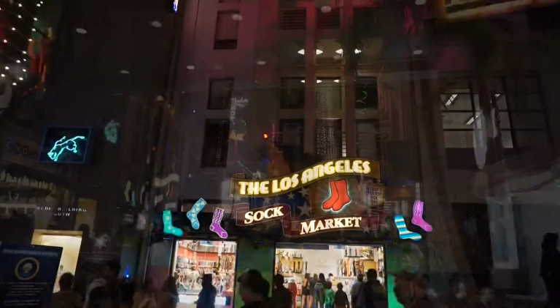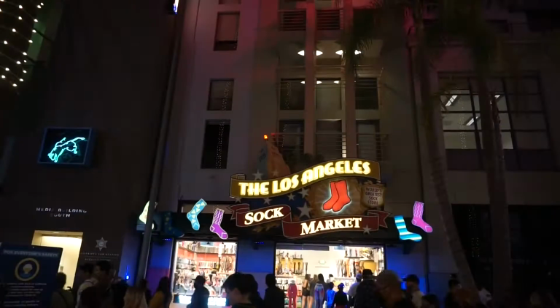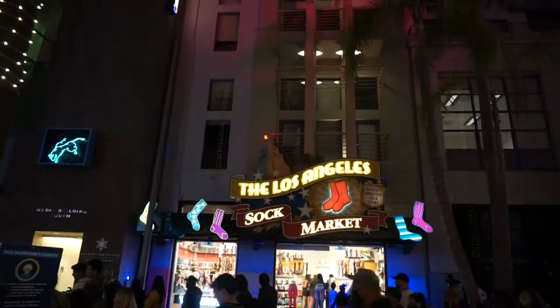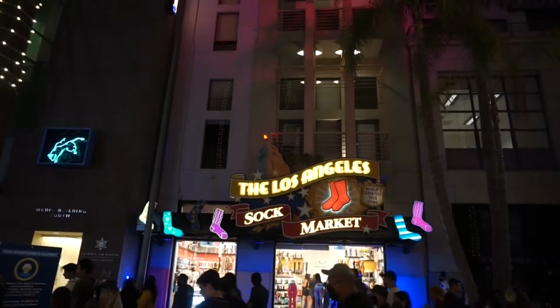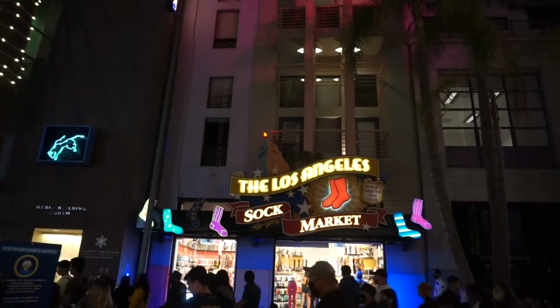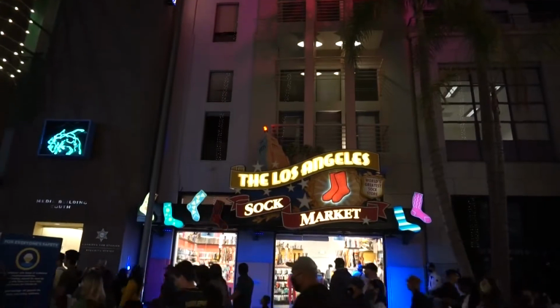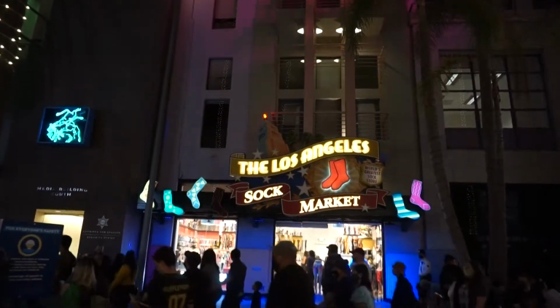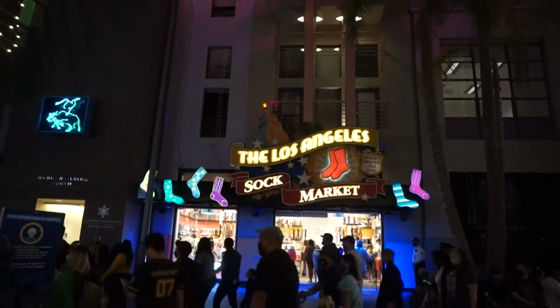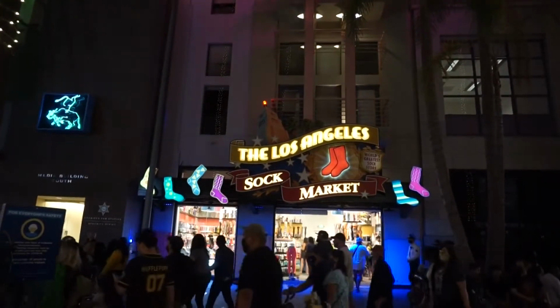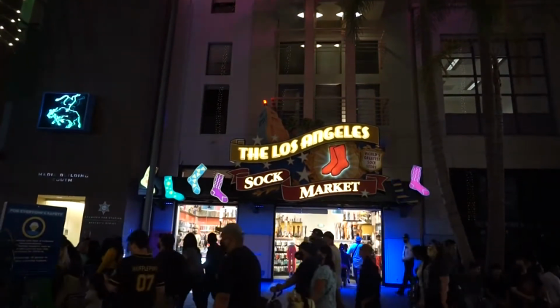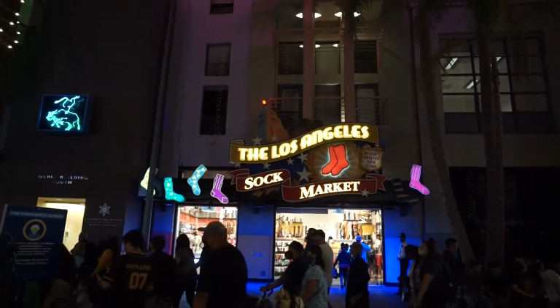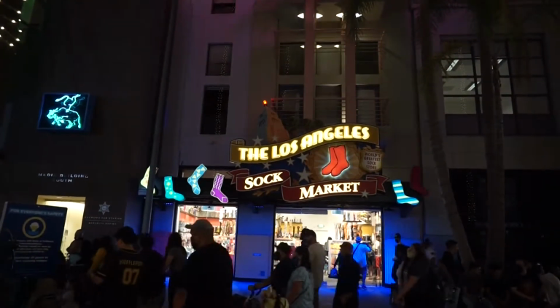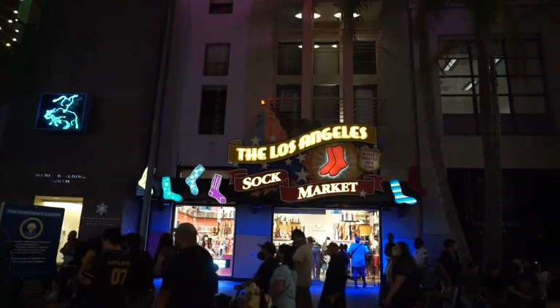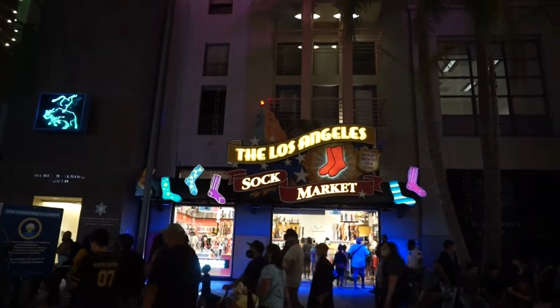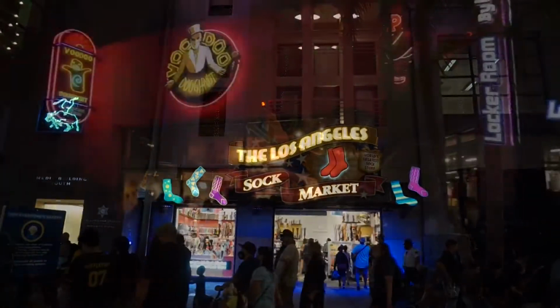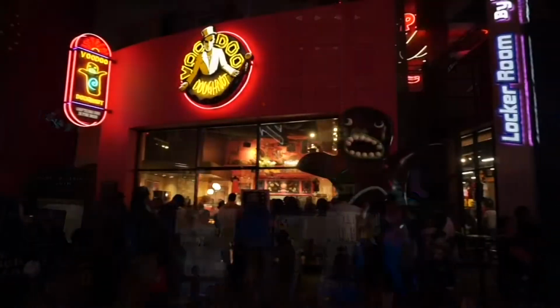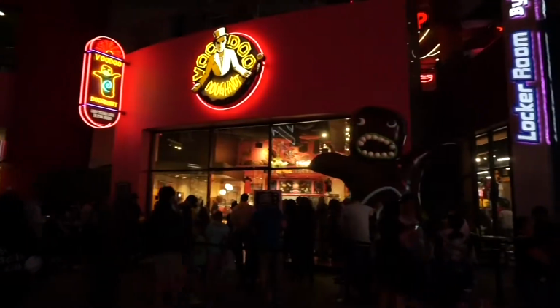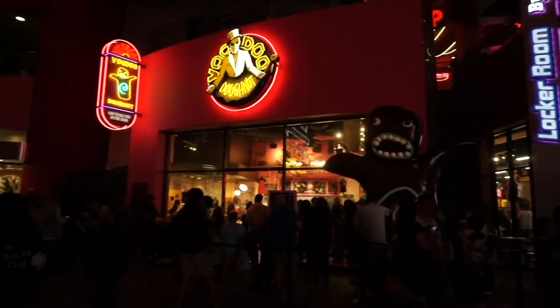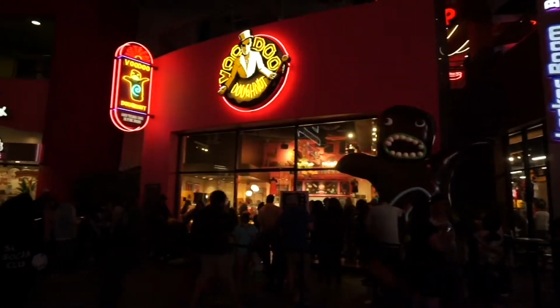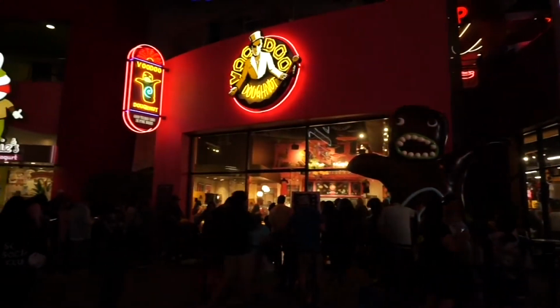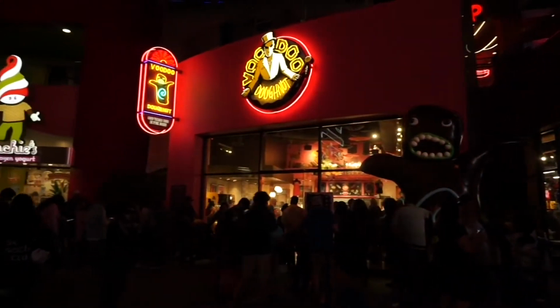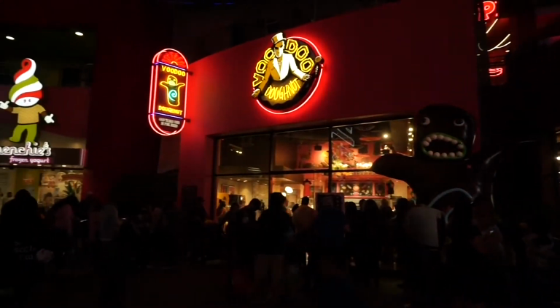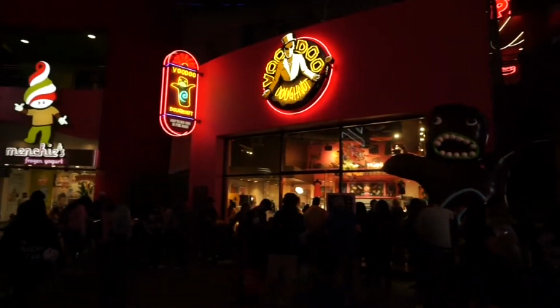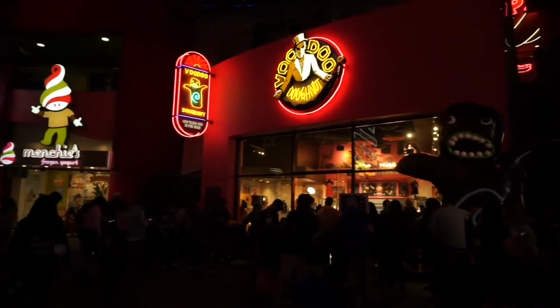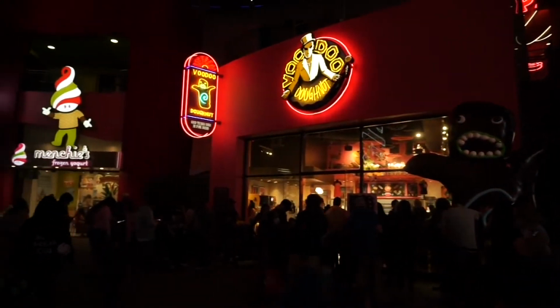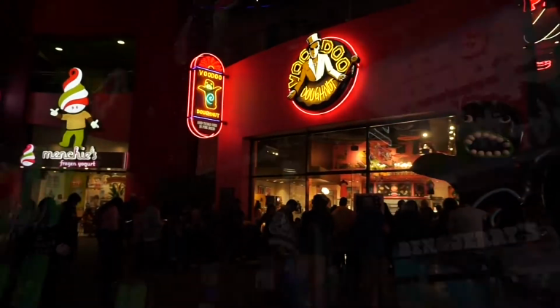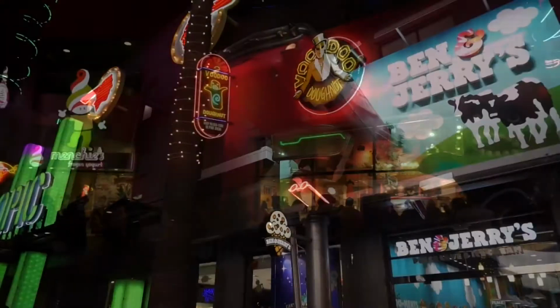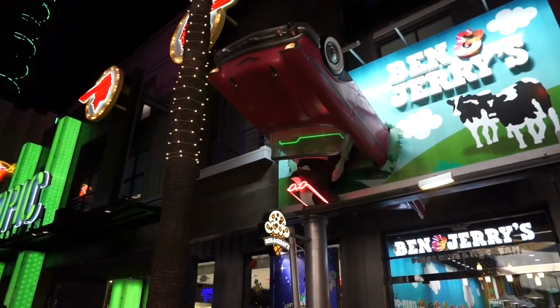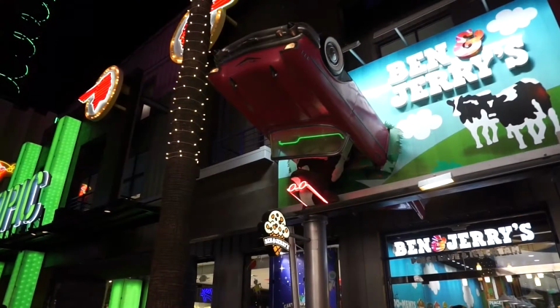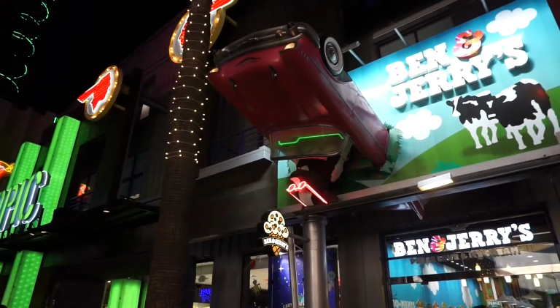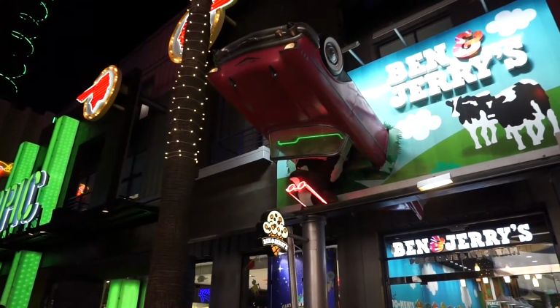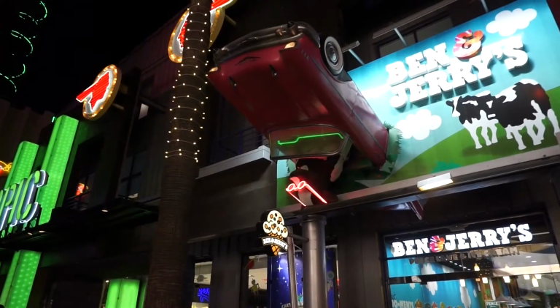There are so many things to see here. I like to come at night because it's really pretty with all the lights.